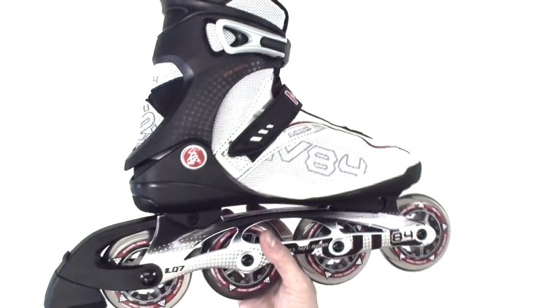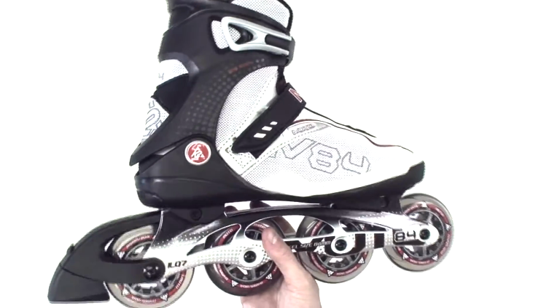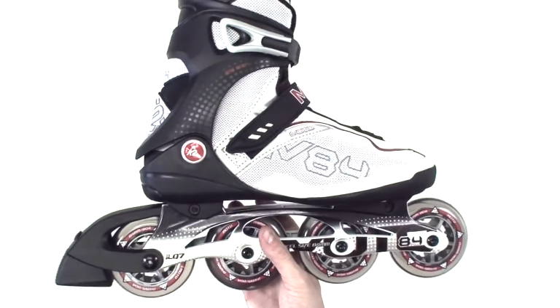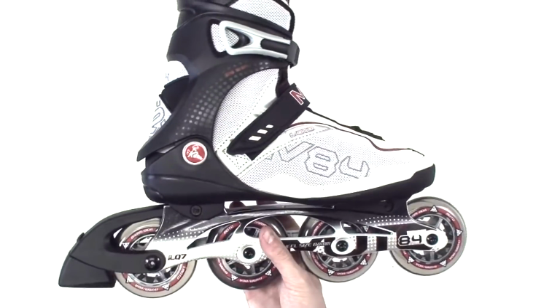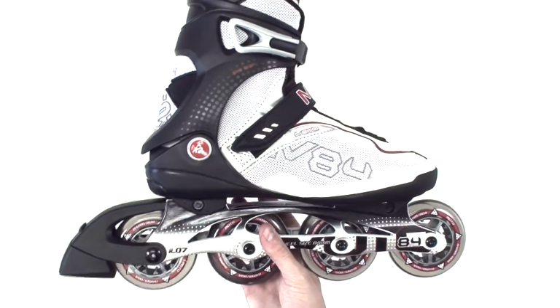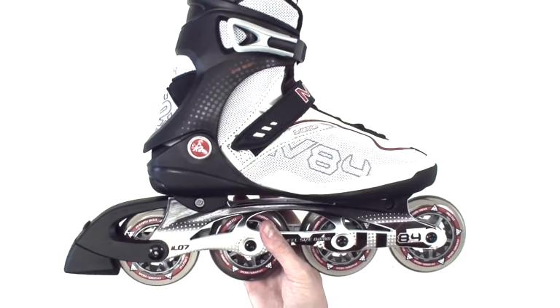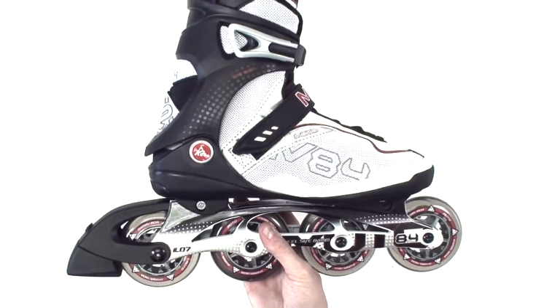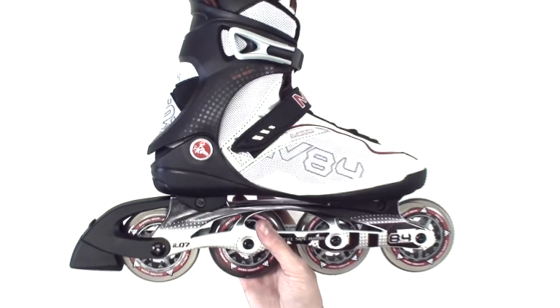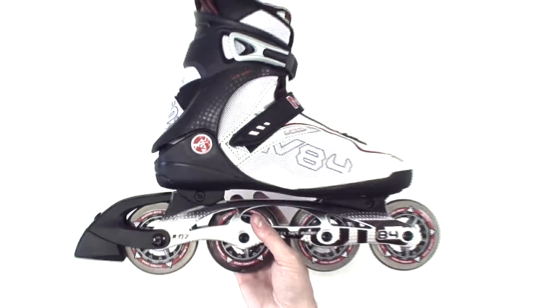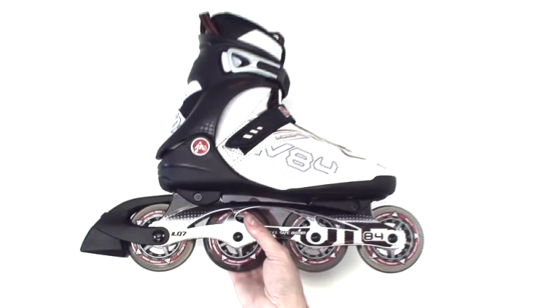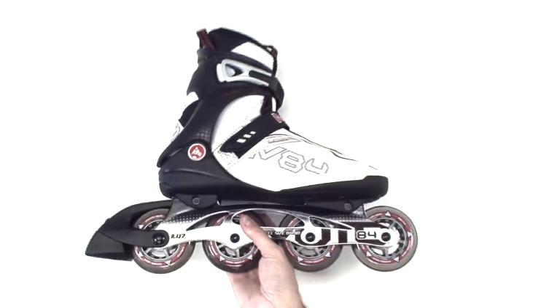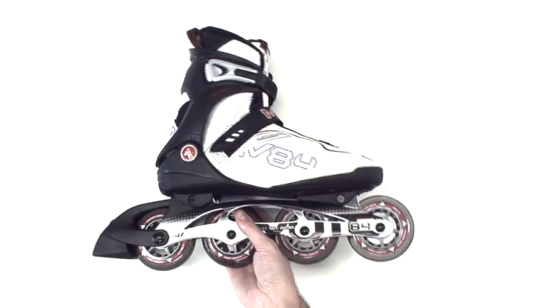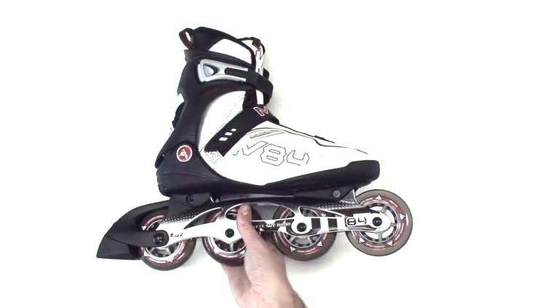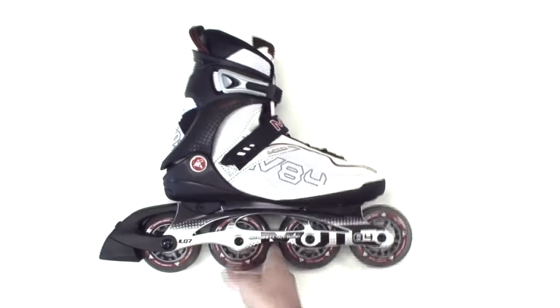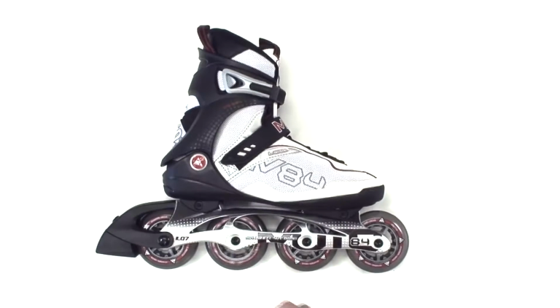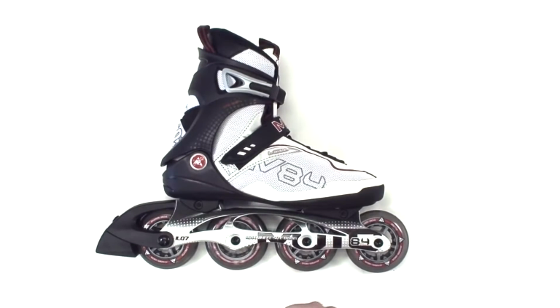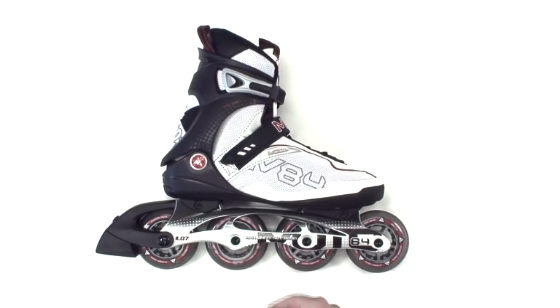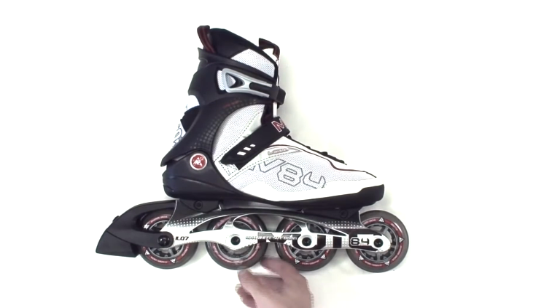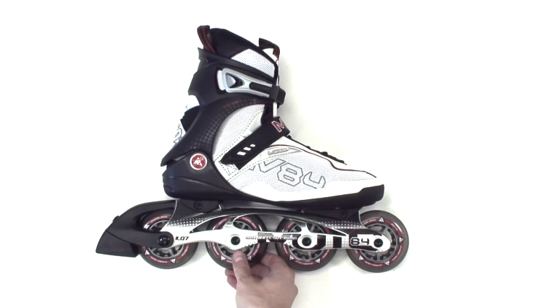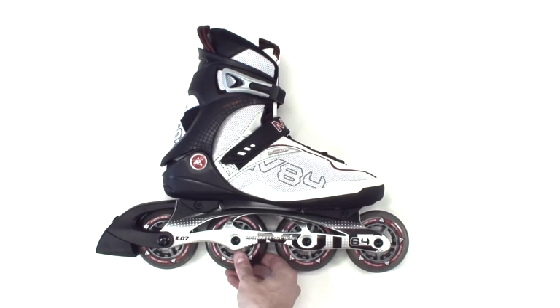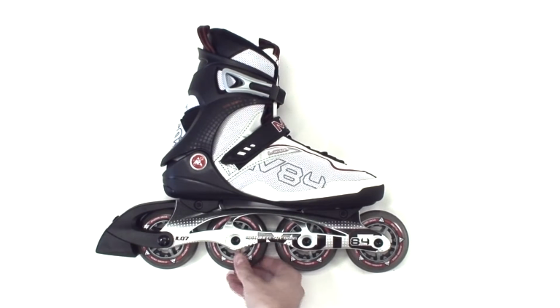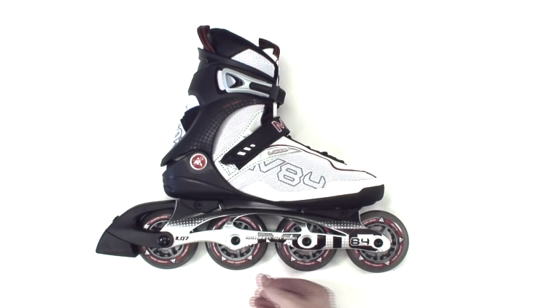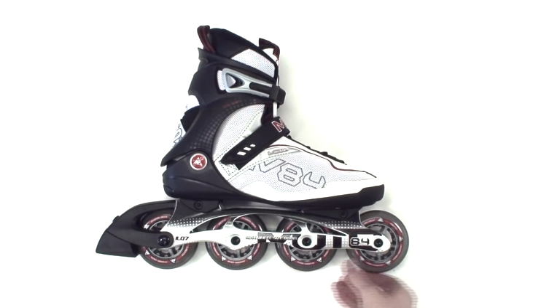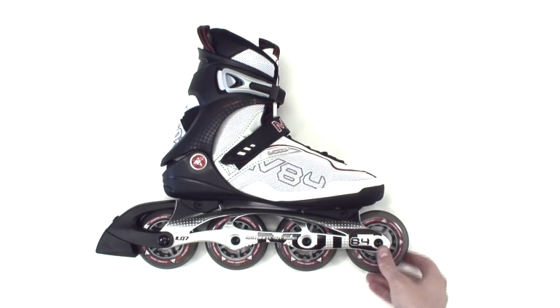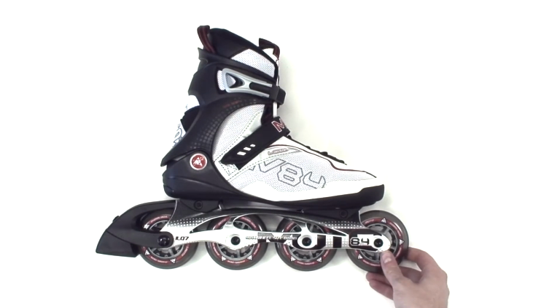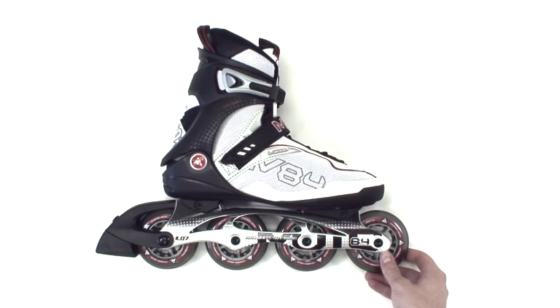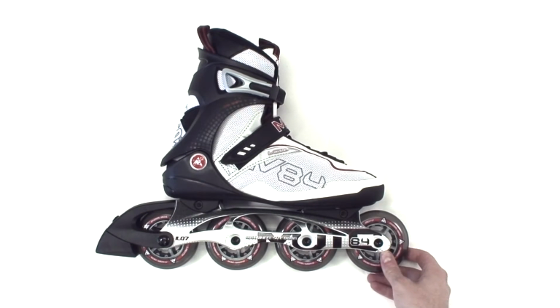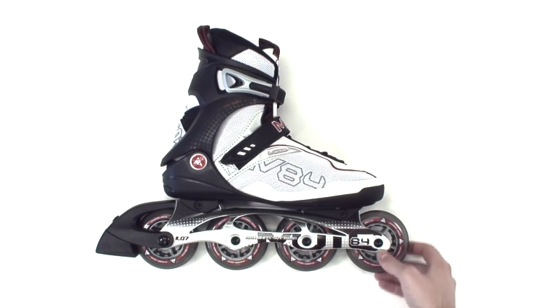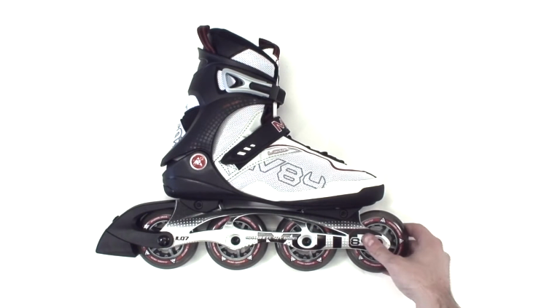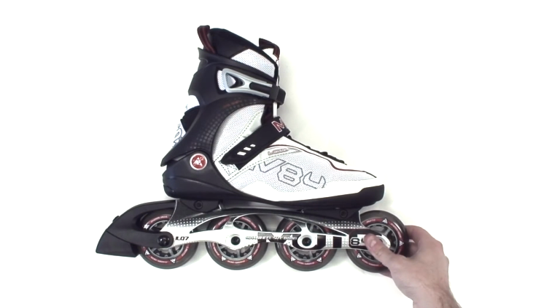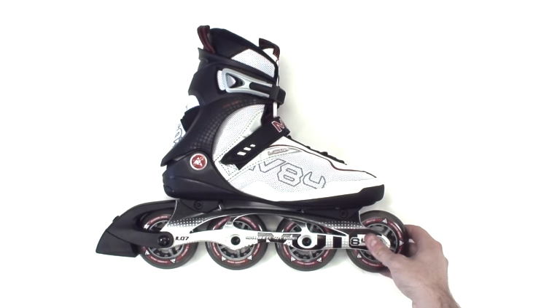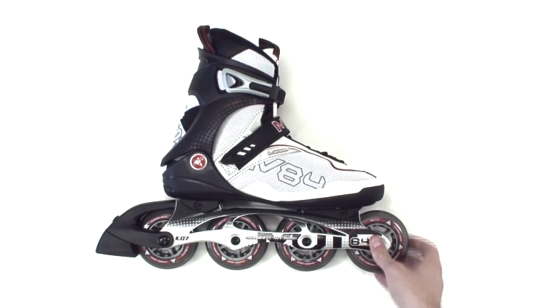So this is a good skate. If you like the price point and color scheme, you can't go wrong with K2.